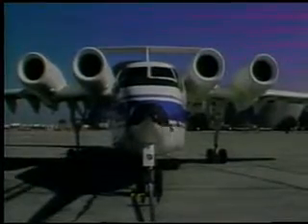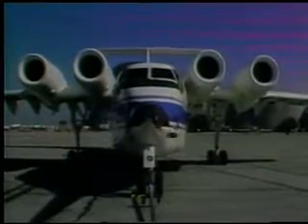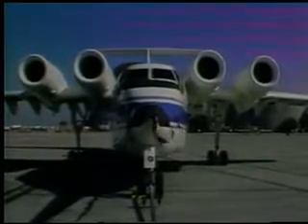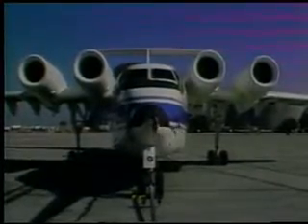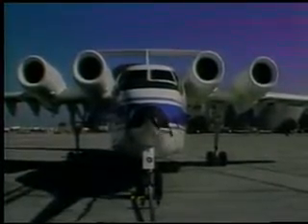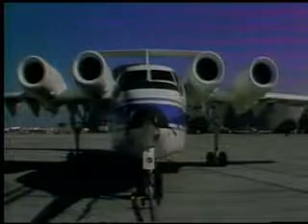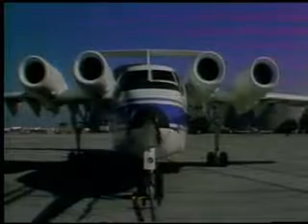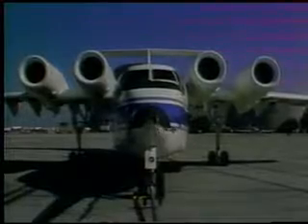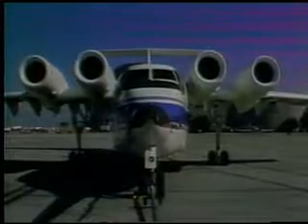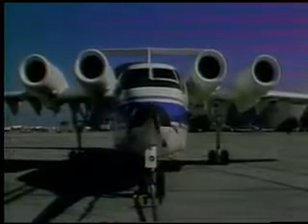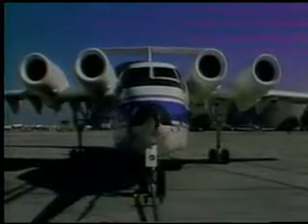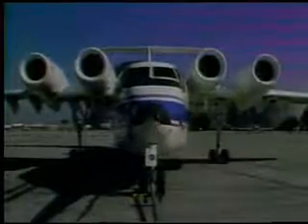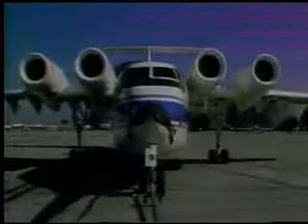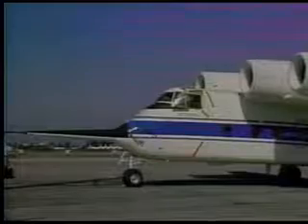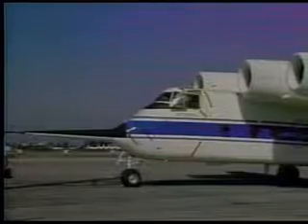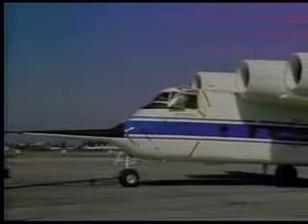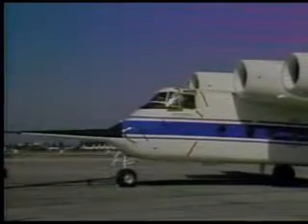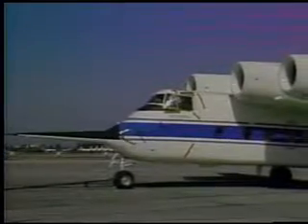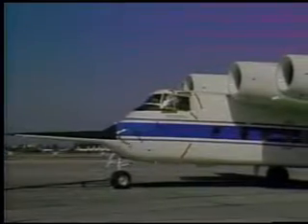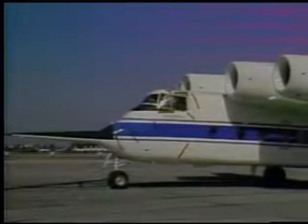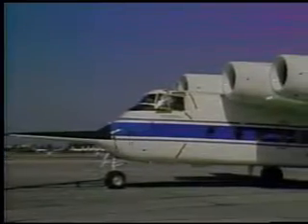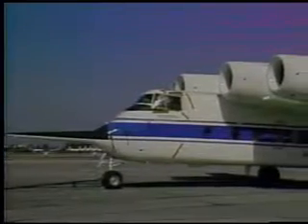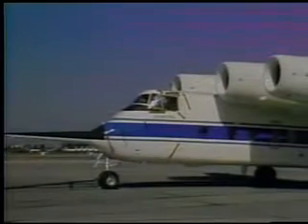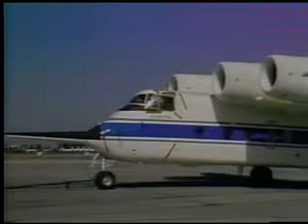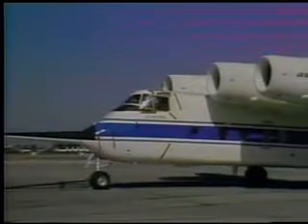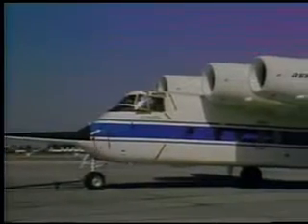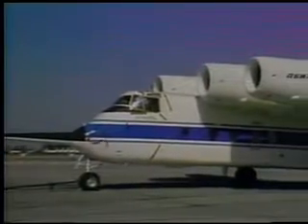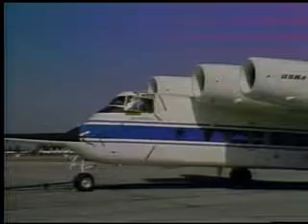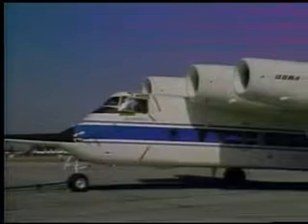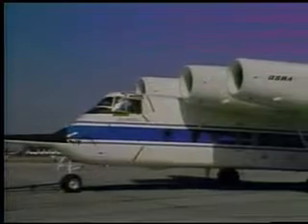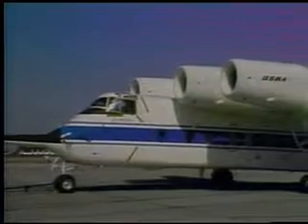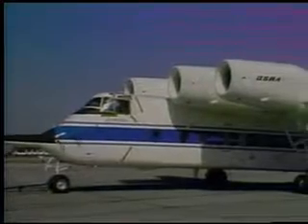This strange-looking plane is the QSRA, which means Quiet Short-Haul Research Aircraft.